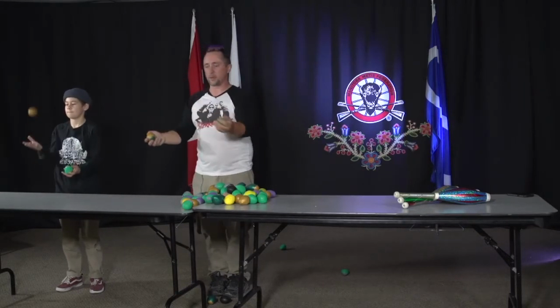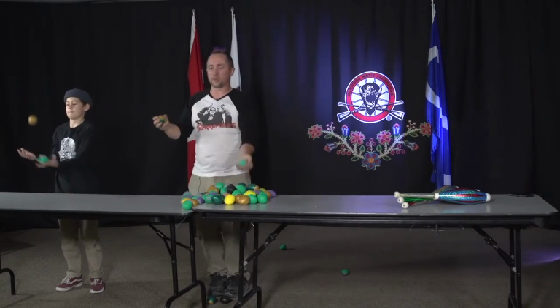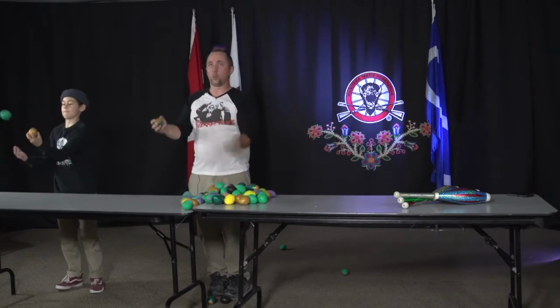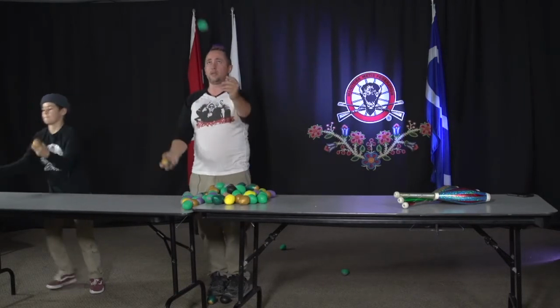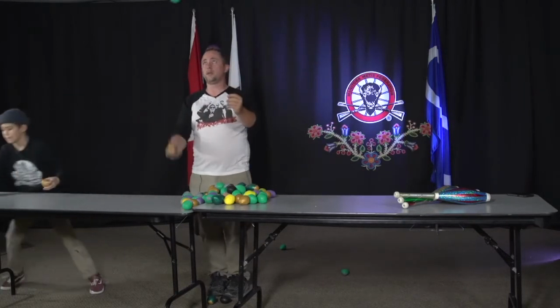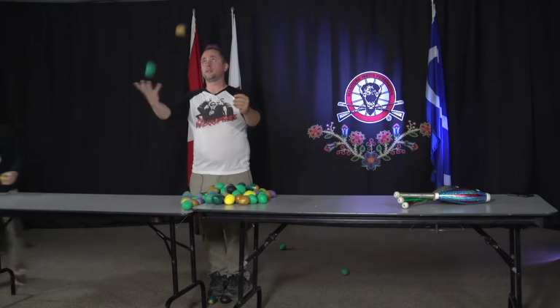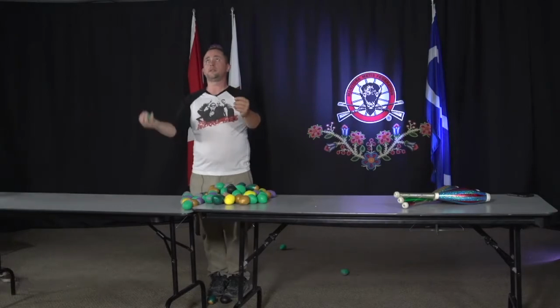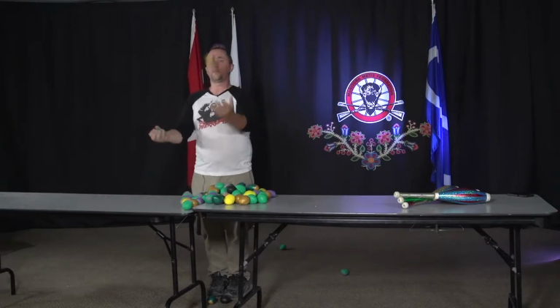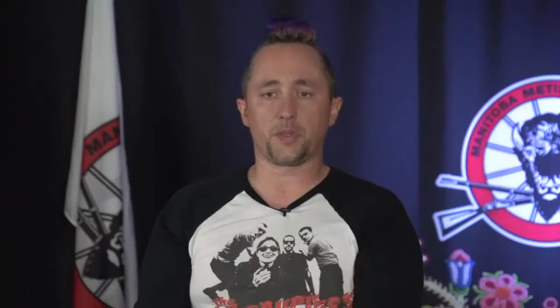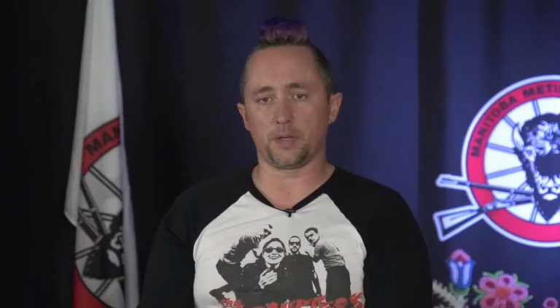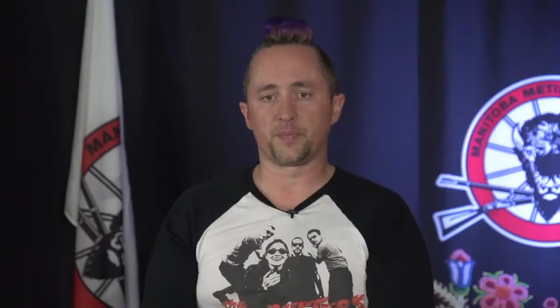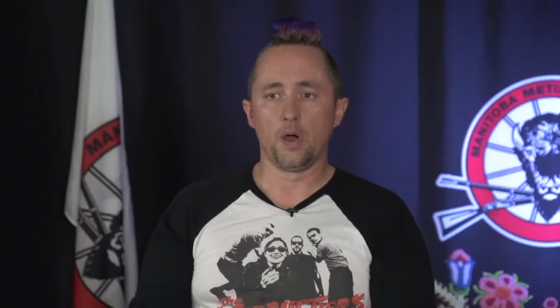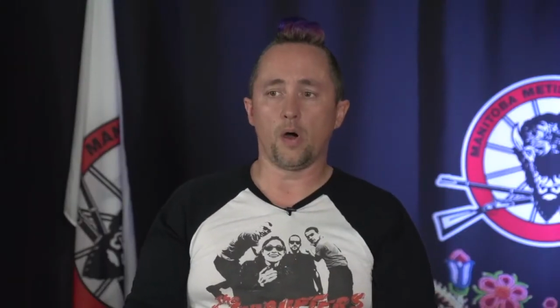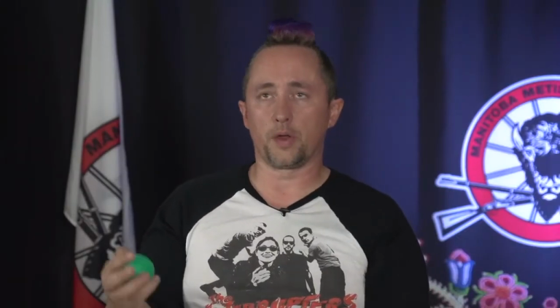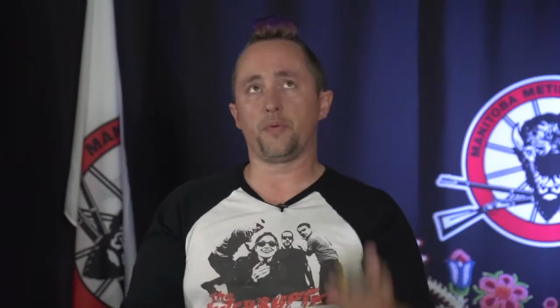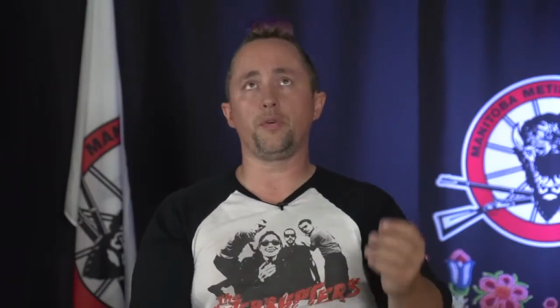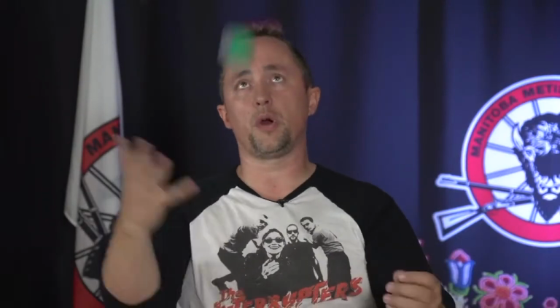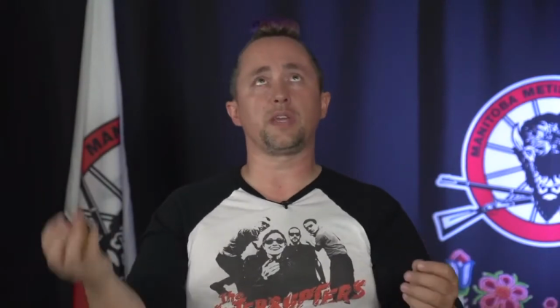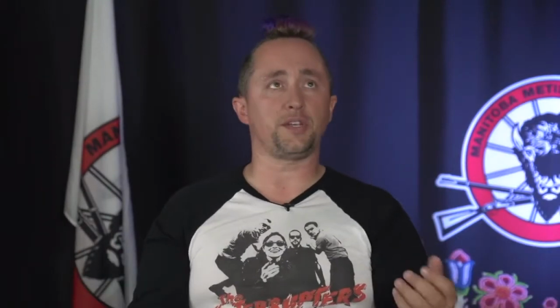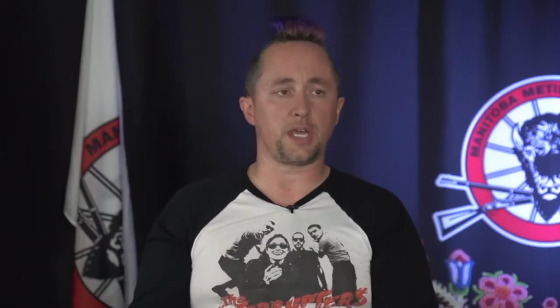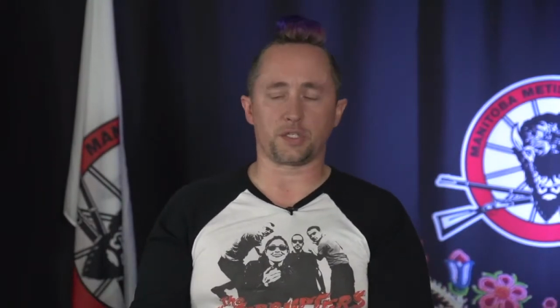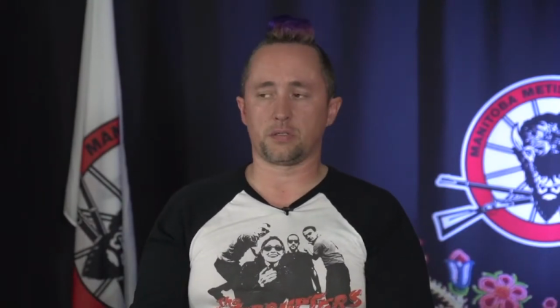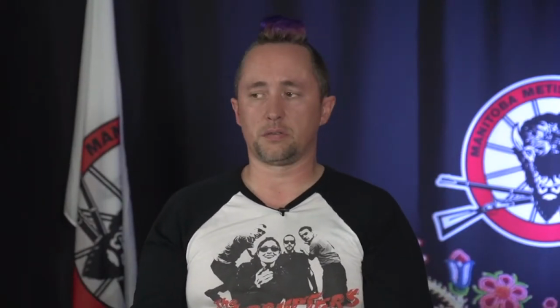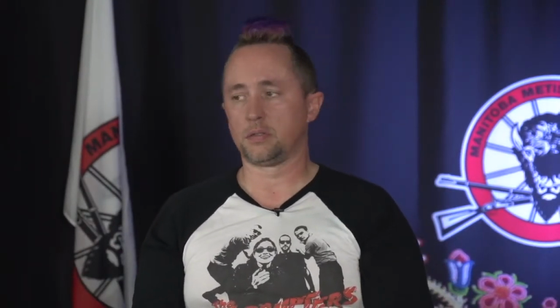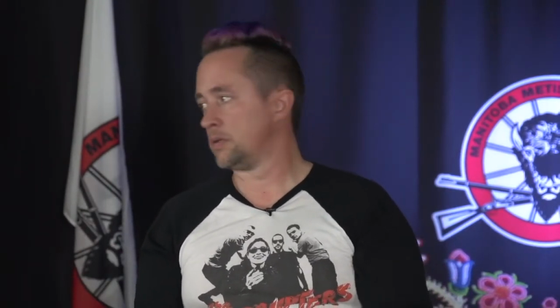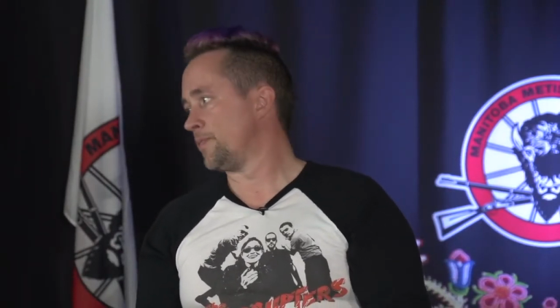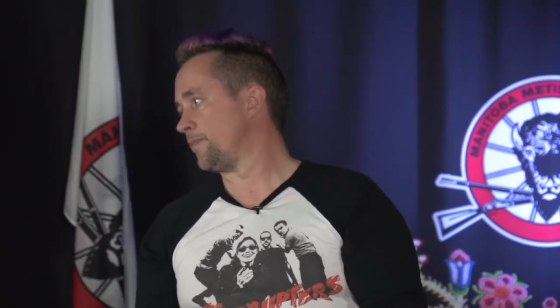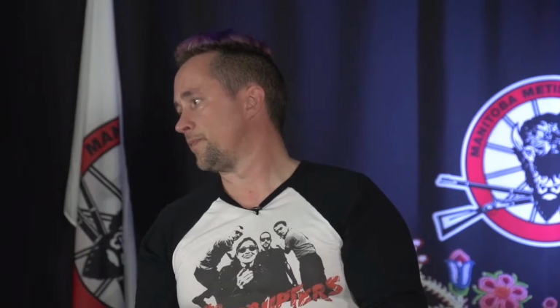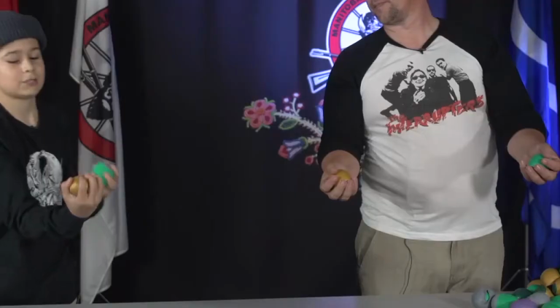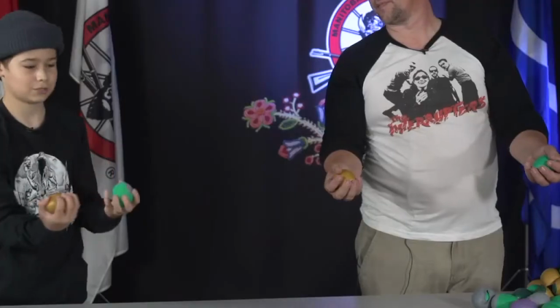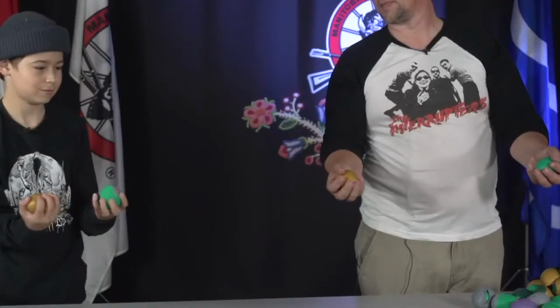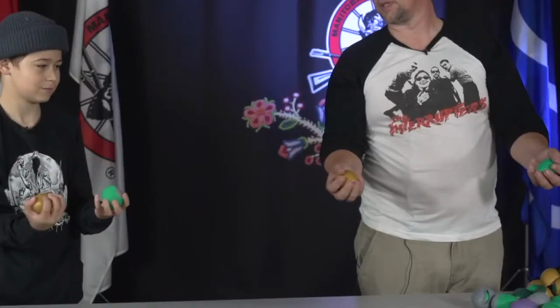That's why it's one, two, three. Or throw, throw, catch, catch.